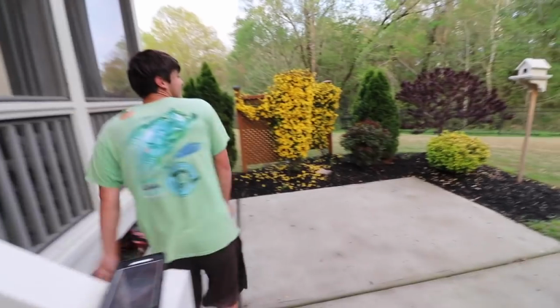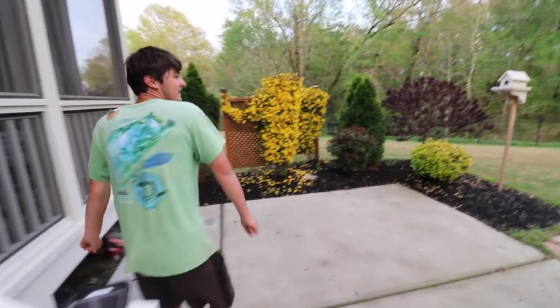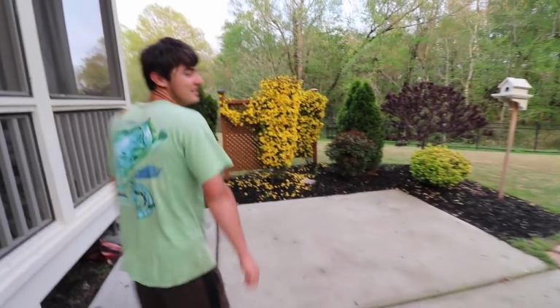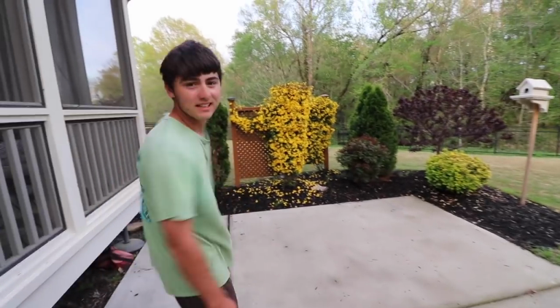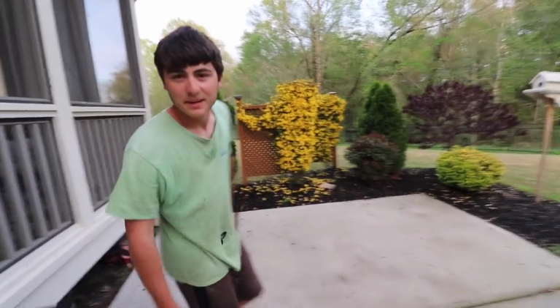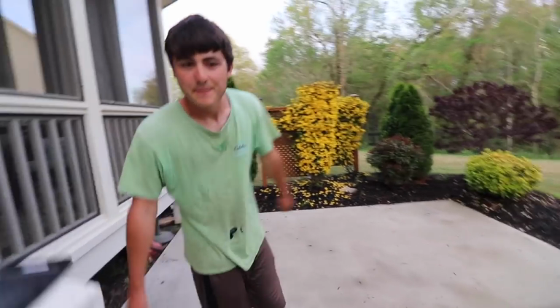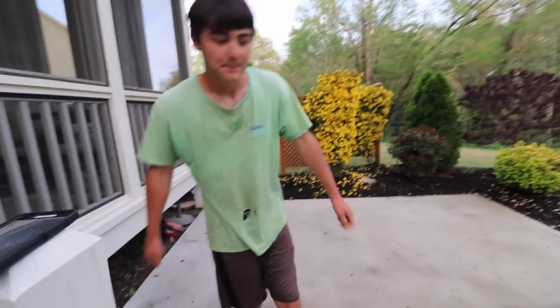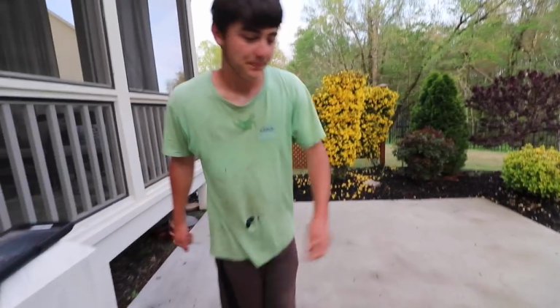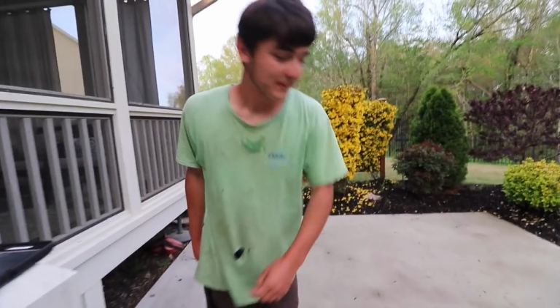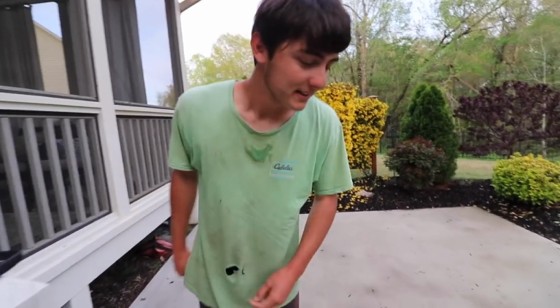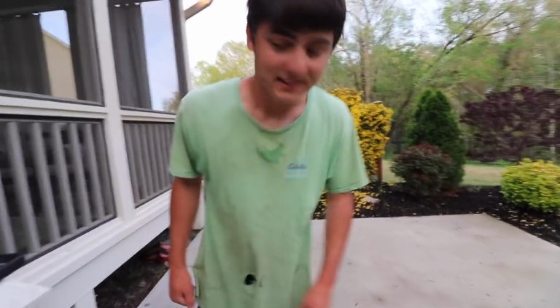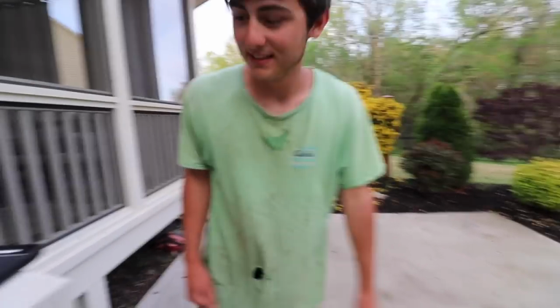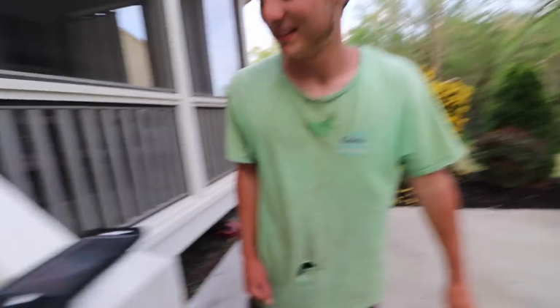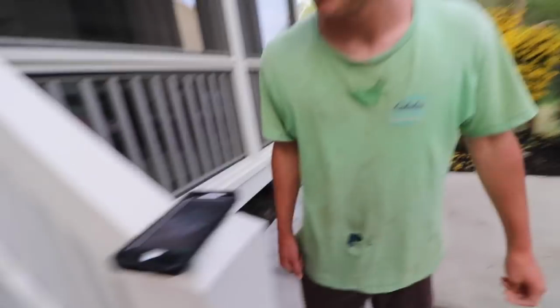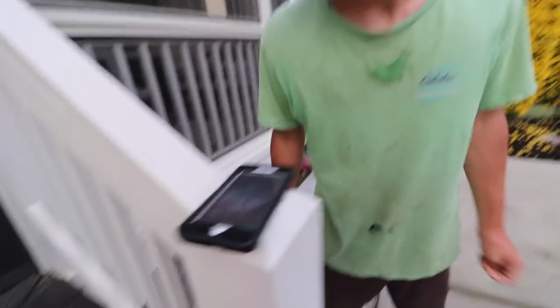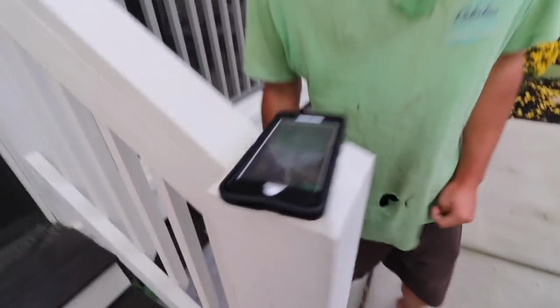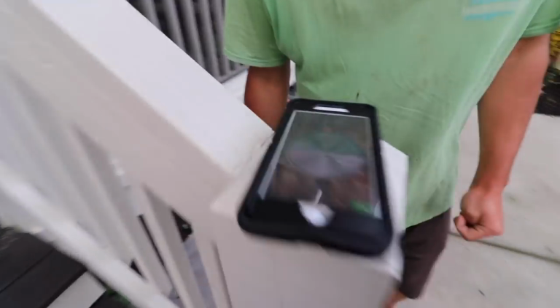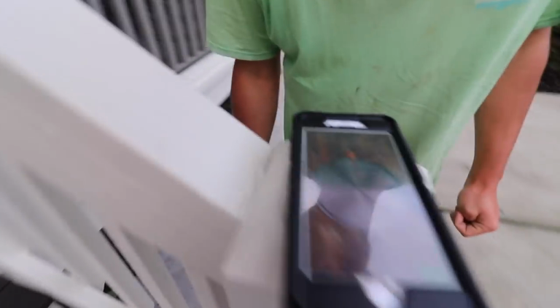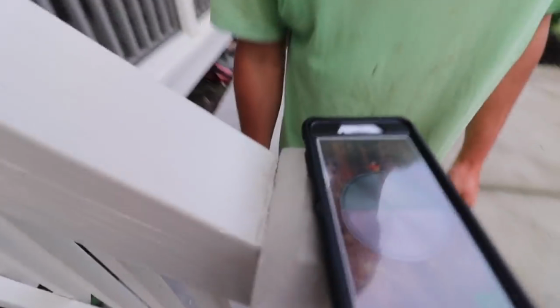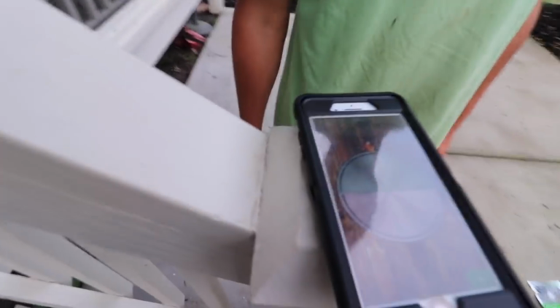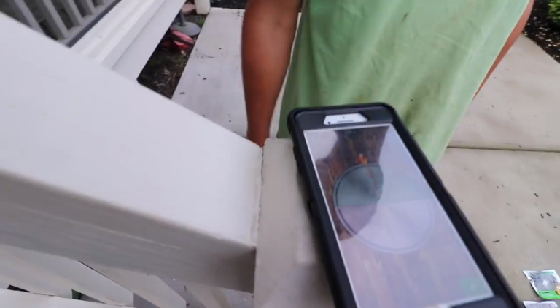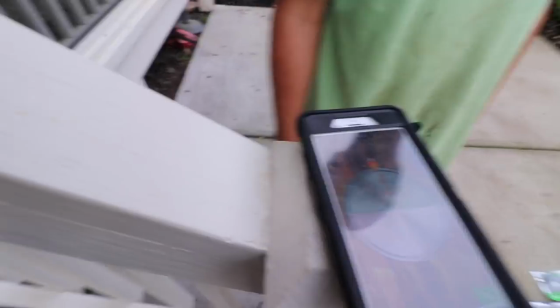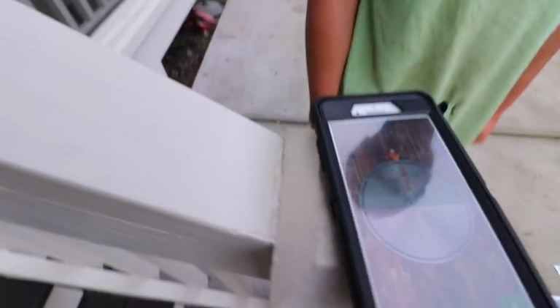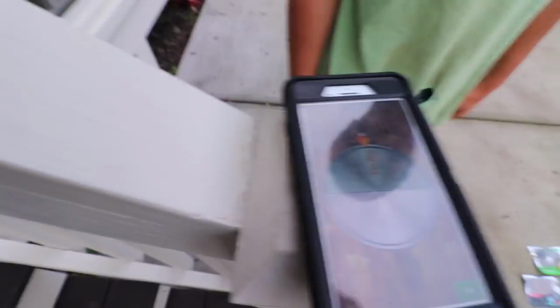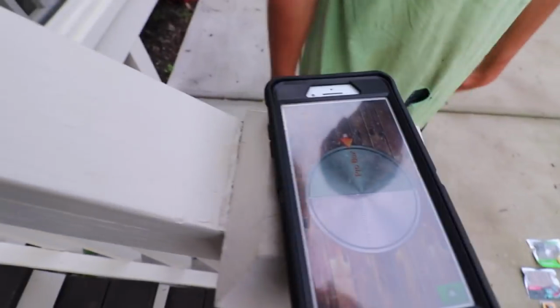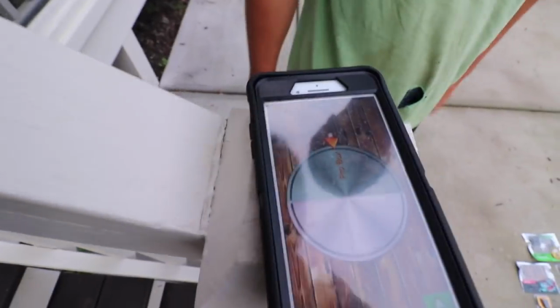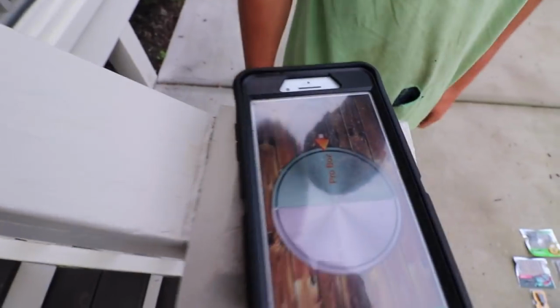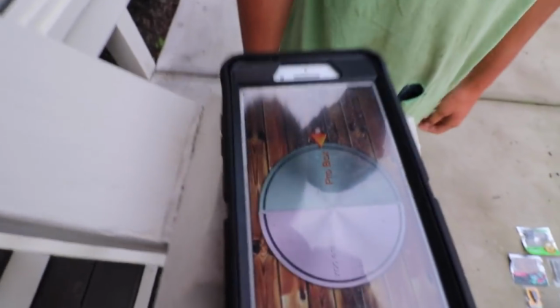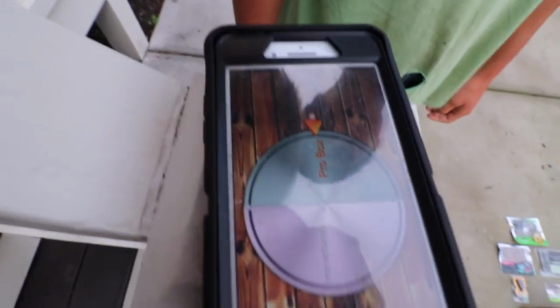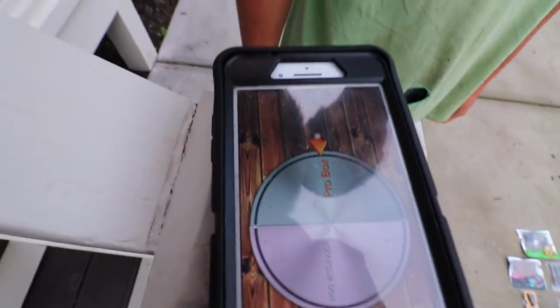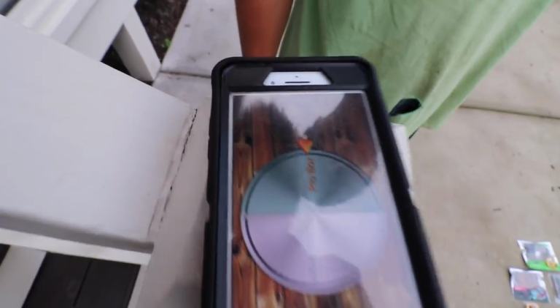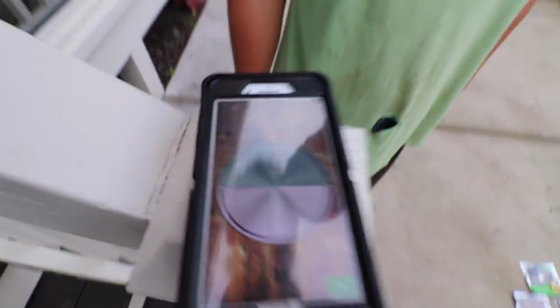Now we're about to spin a roulette wheel and see who gets which box. We're going to do rock paper scissors to see who gets the first pick of whatever box it lands on.